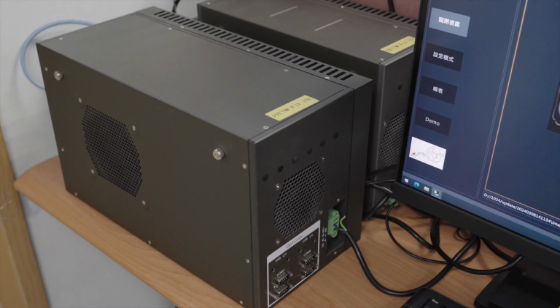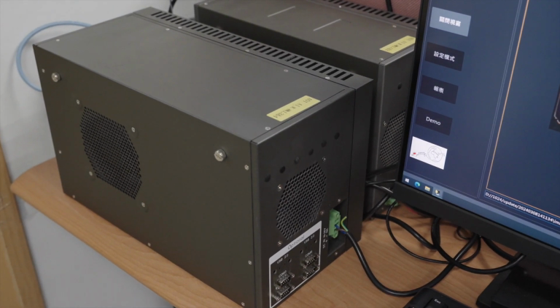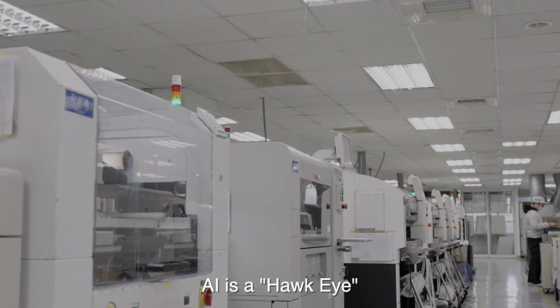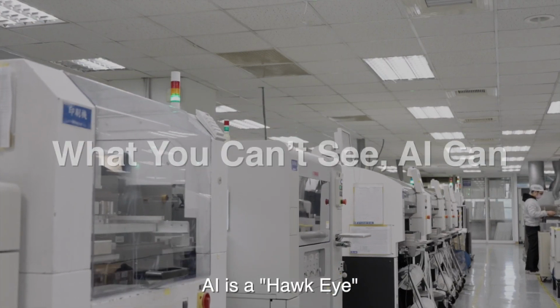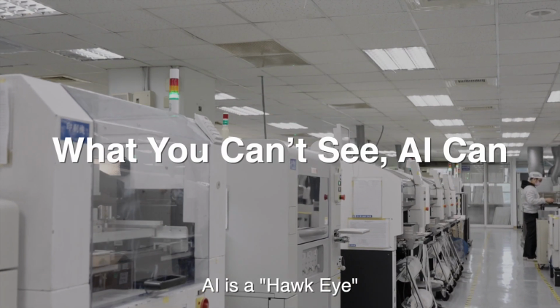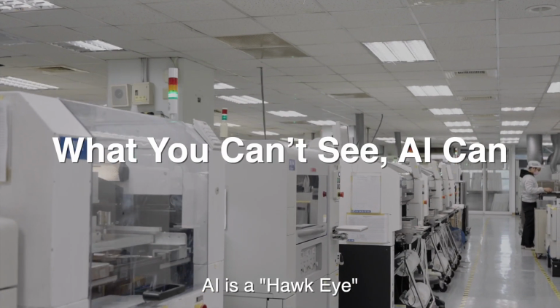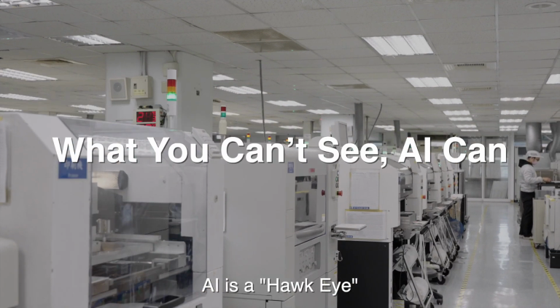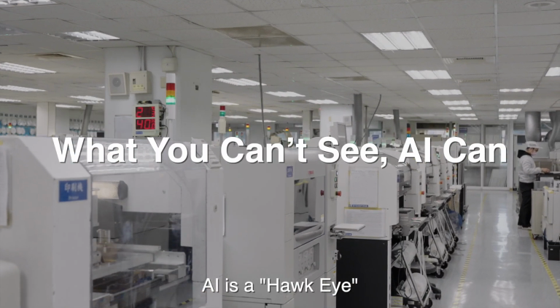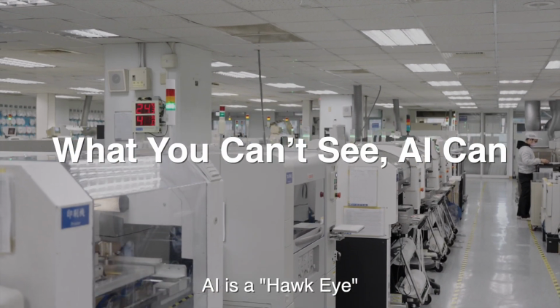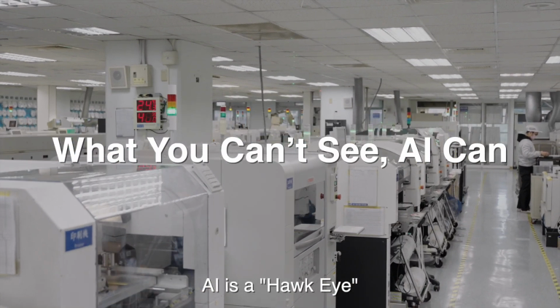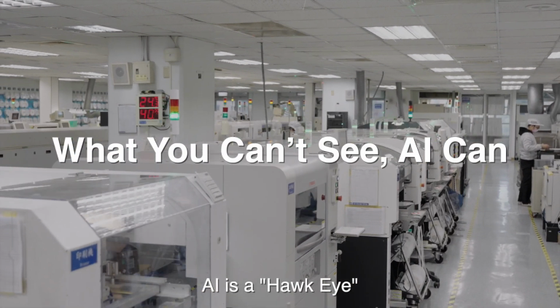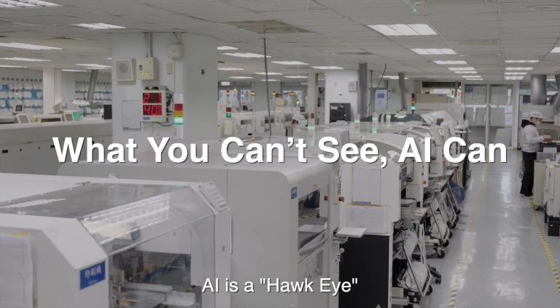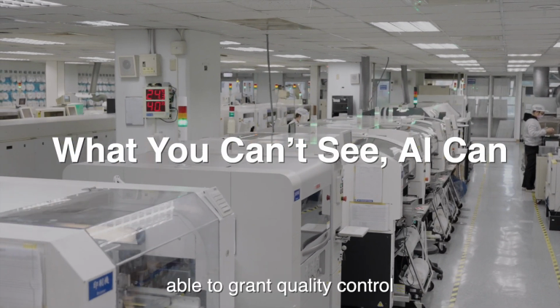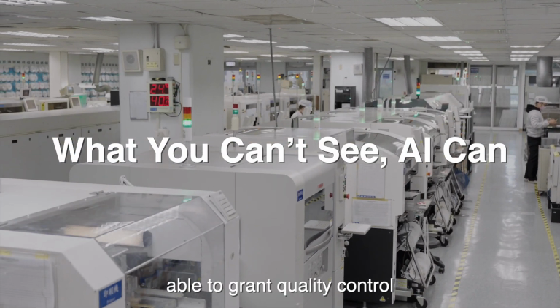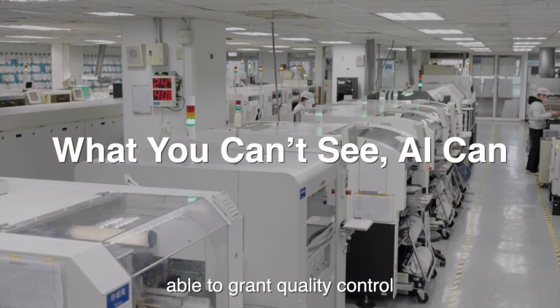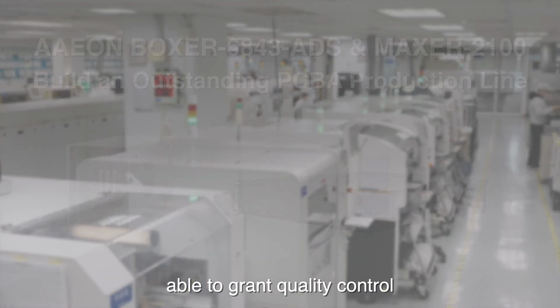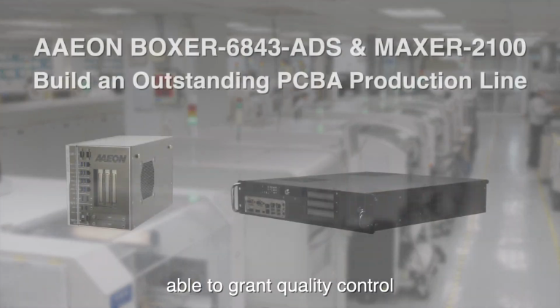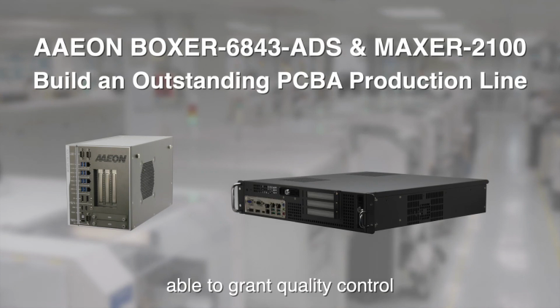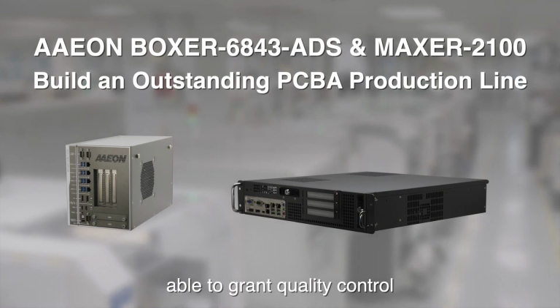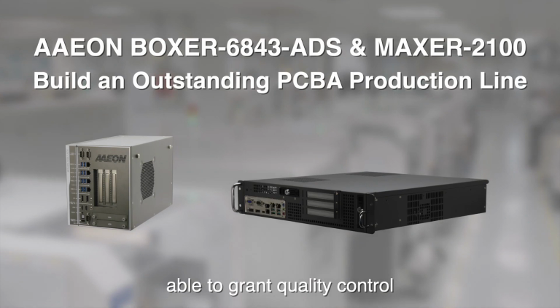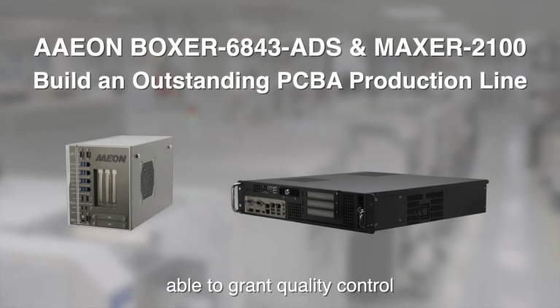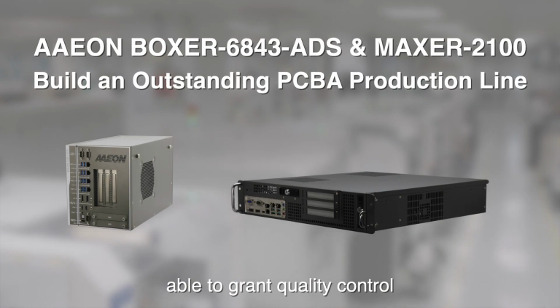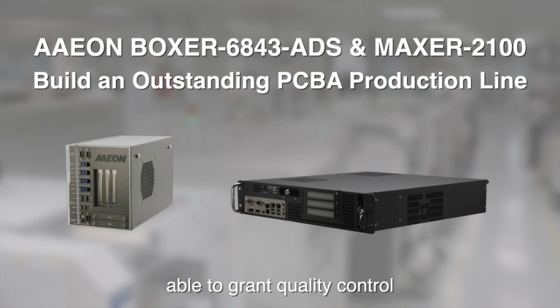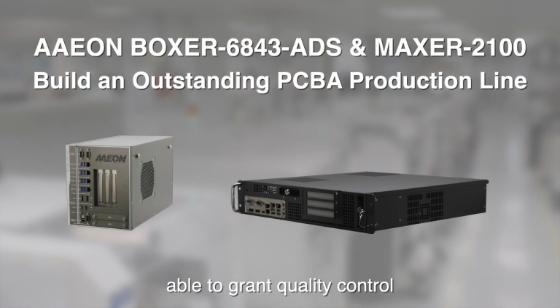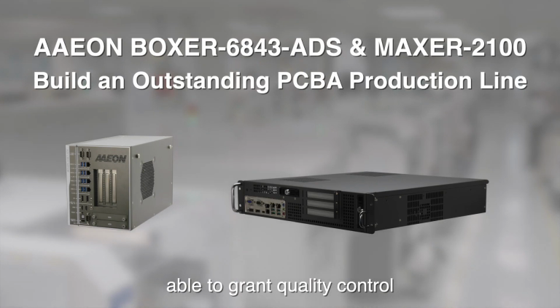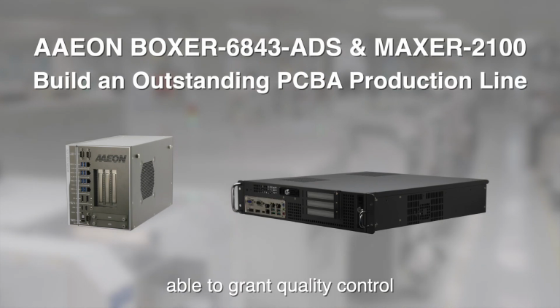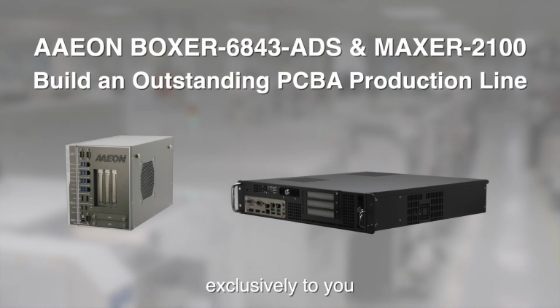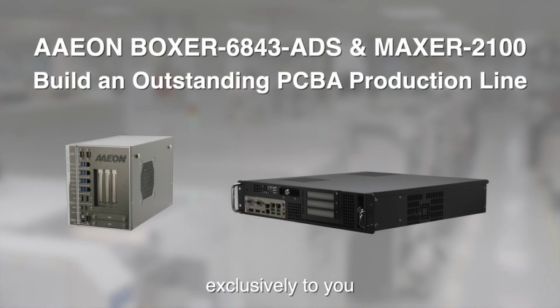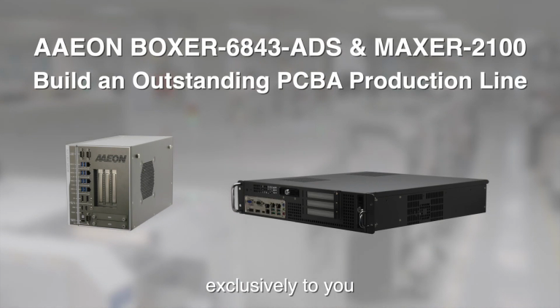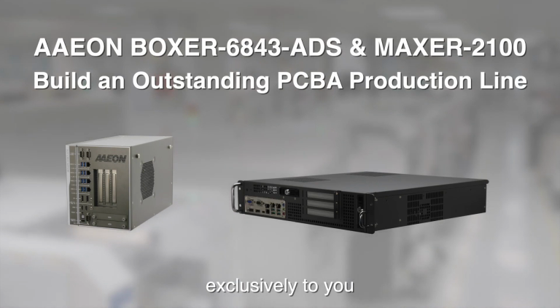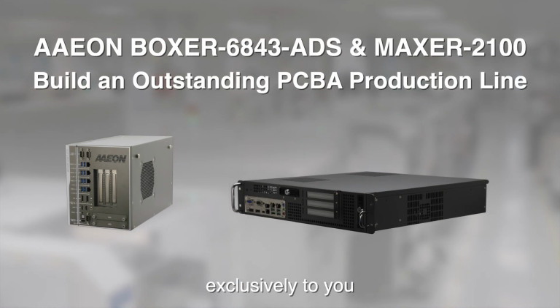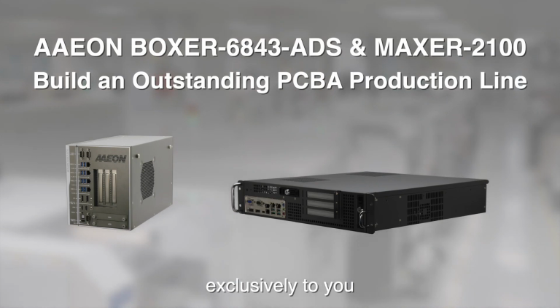AI is a Hawkeye, able to grant you quality control, exclusive to you.